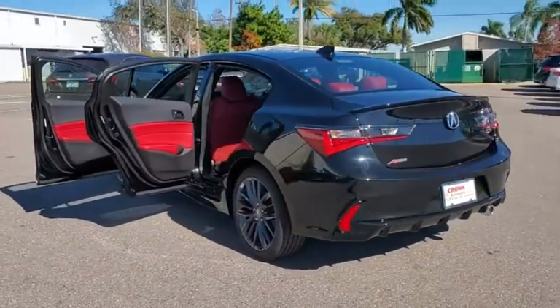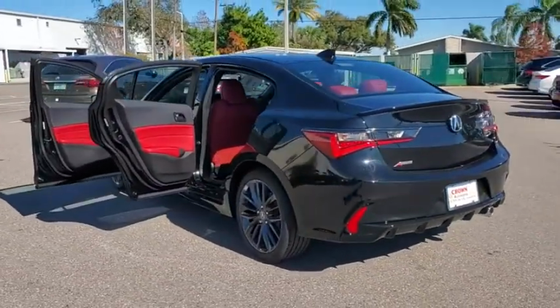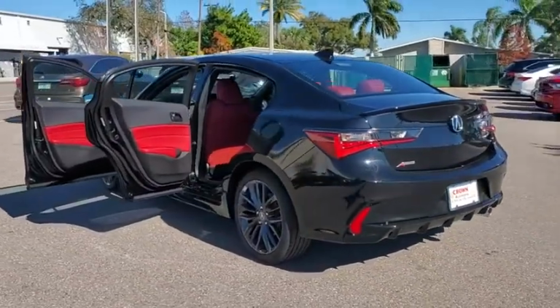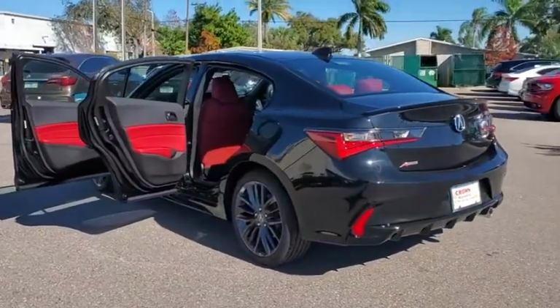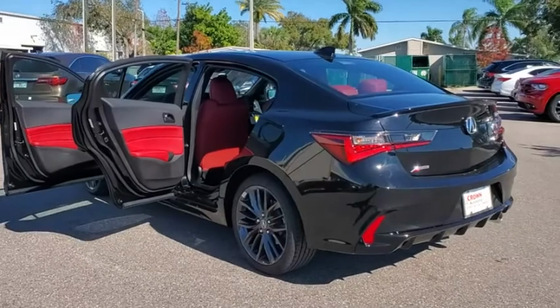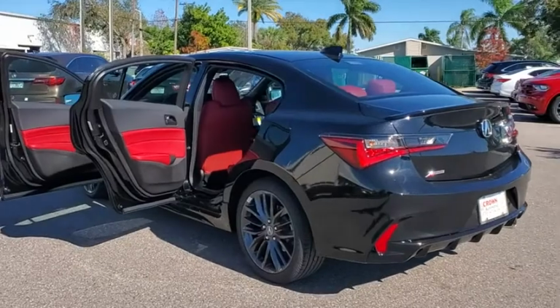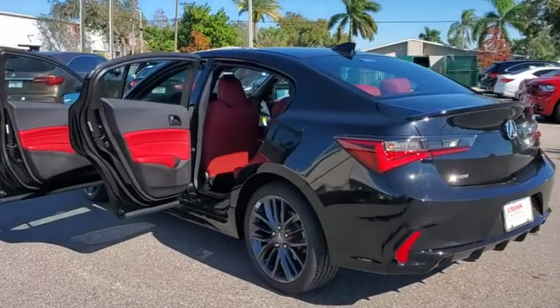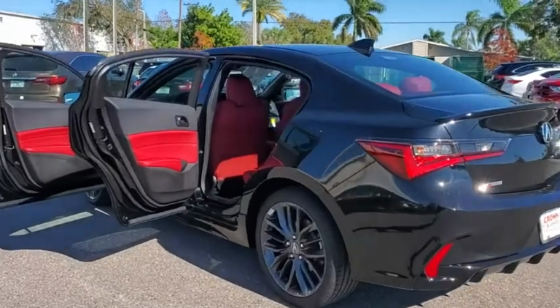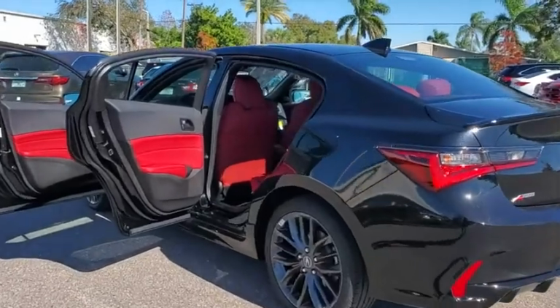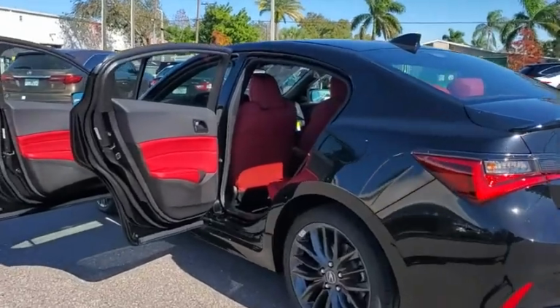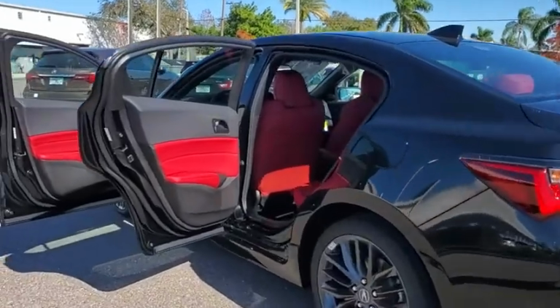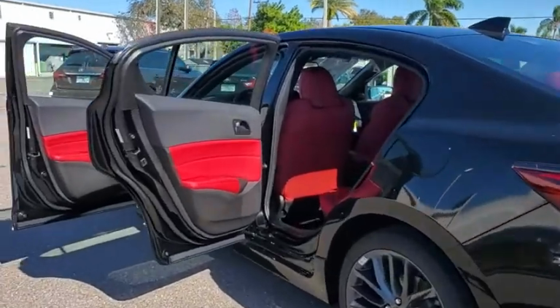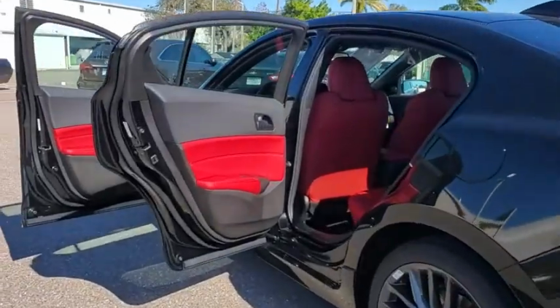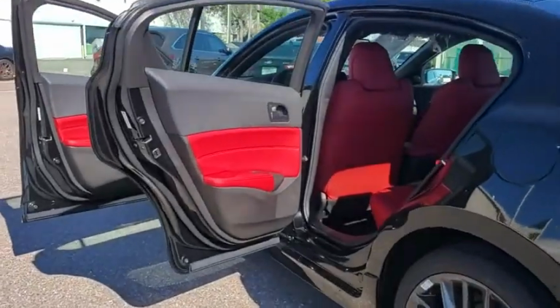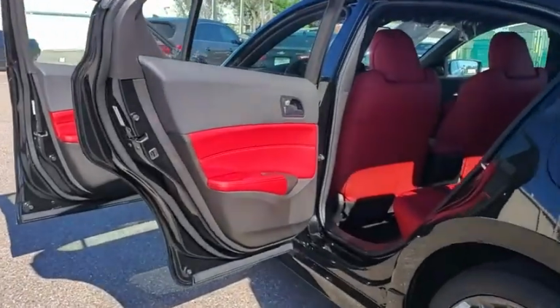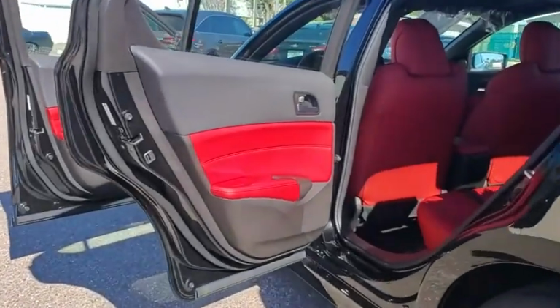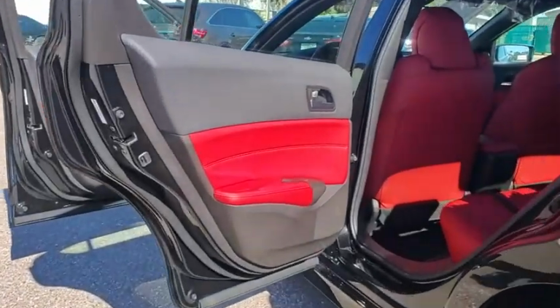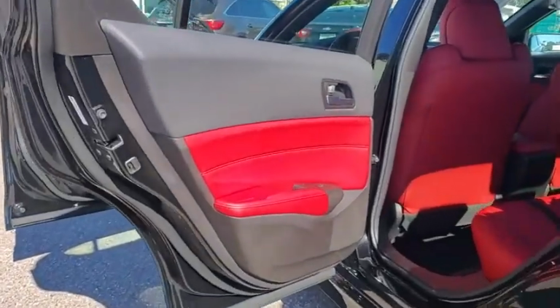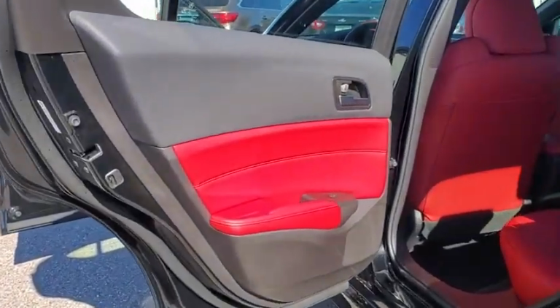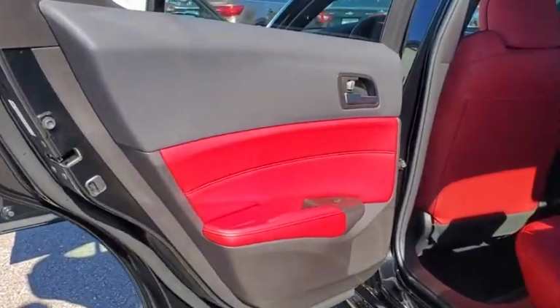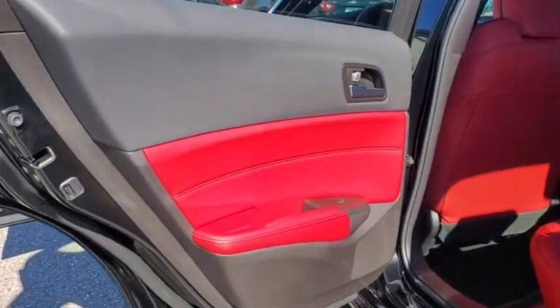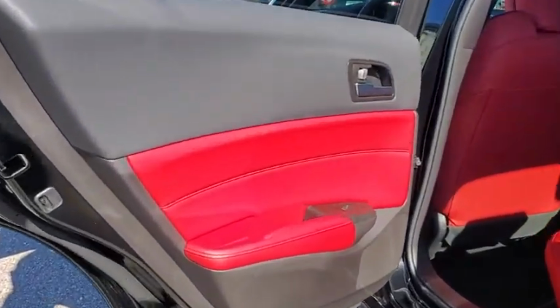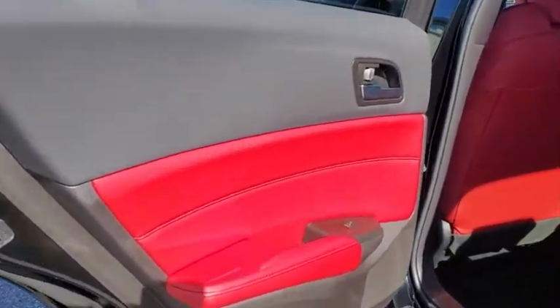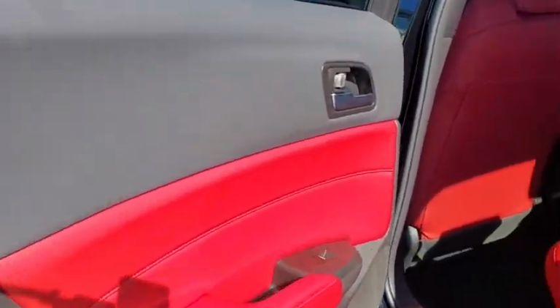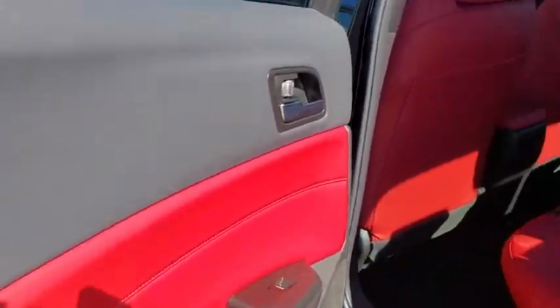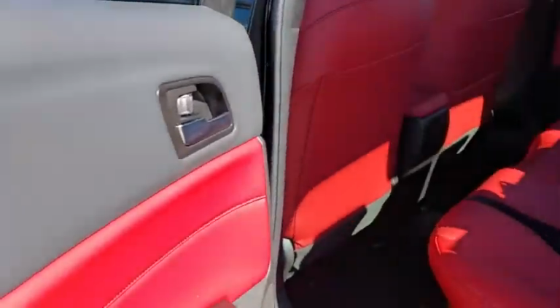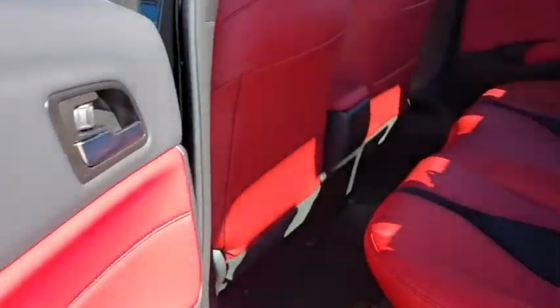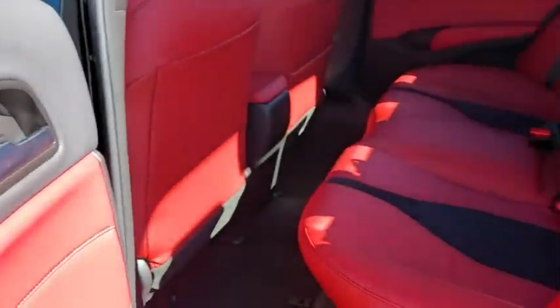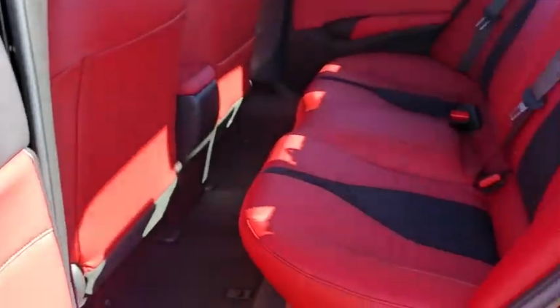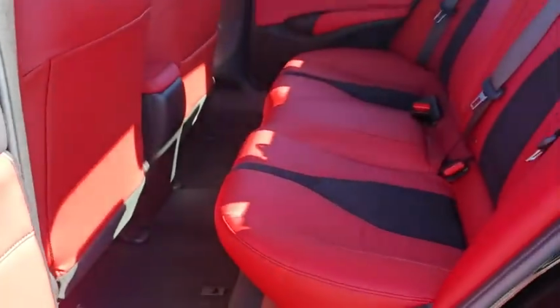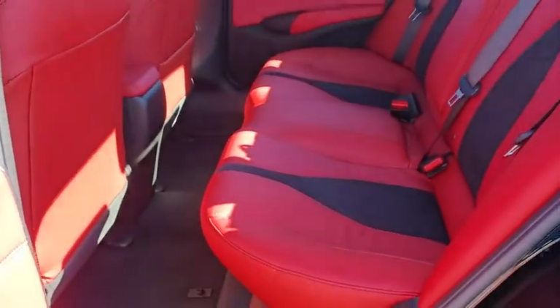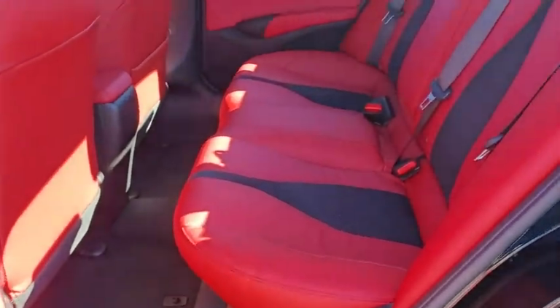If enjoying the drive is something important to you, then the ILX might be the one you are looking for.